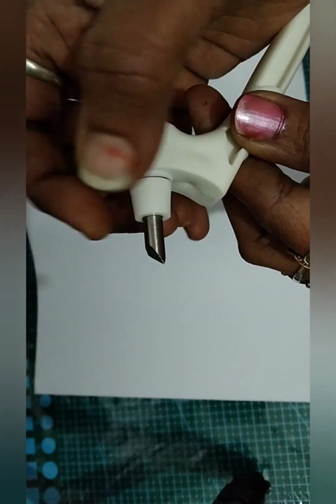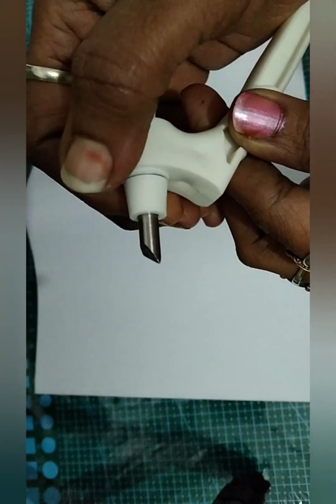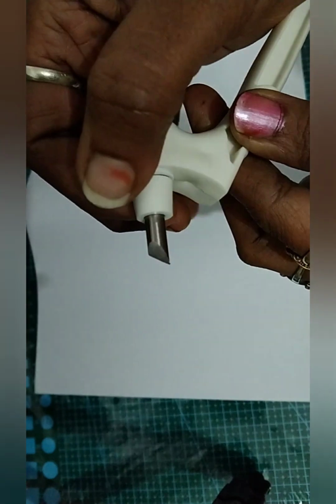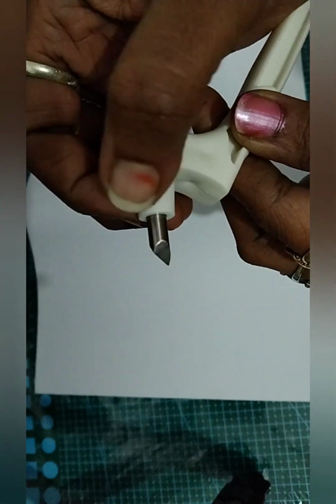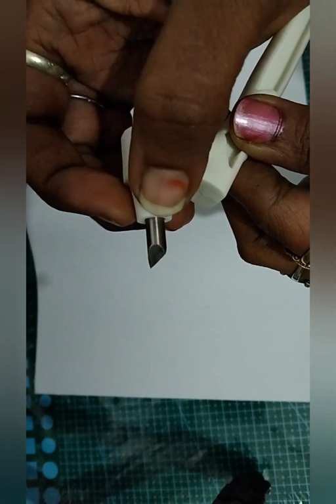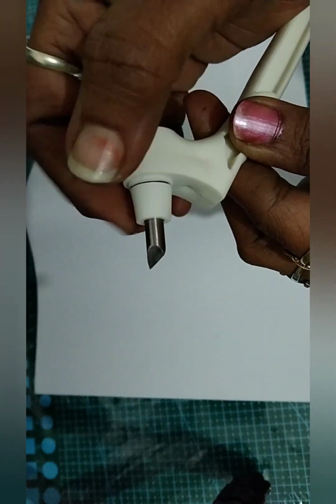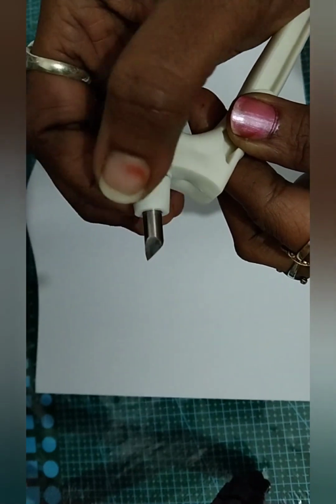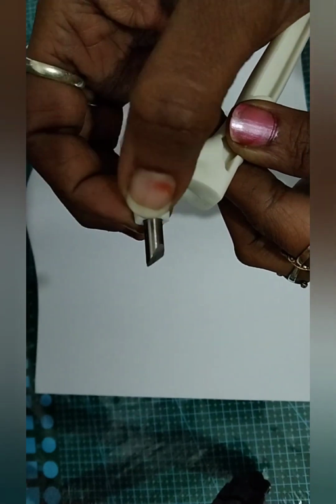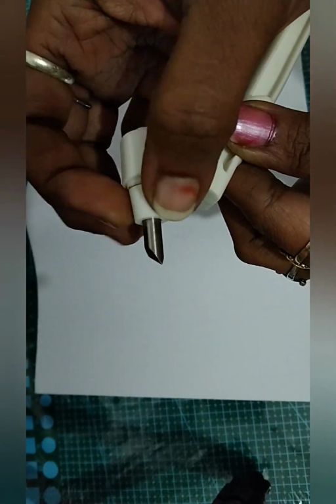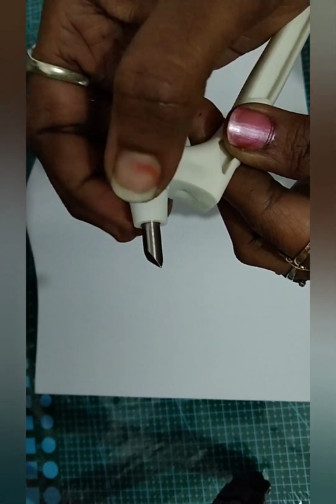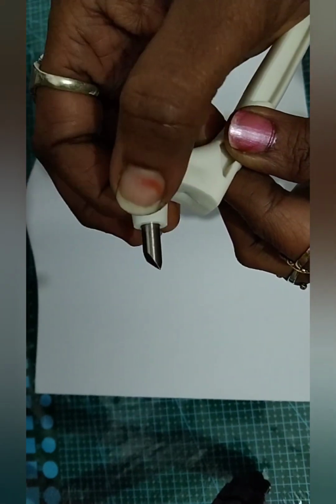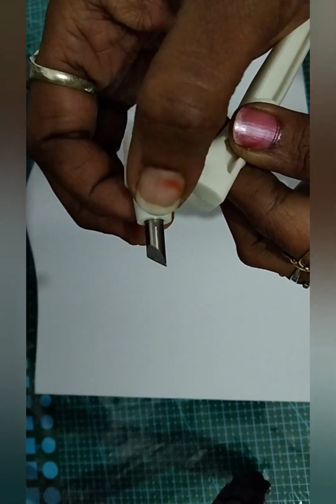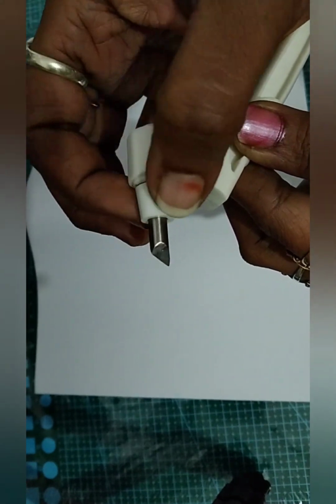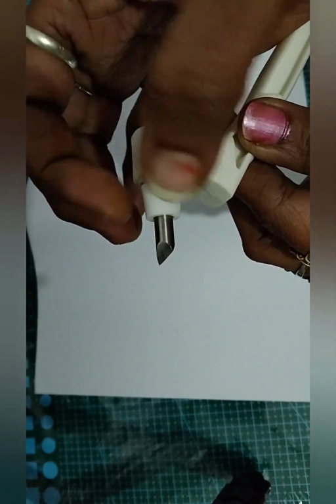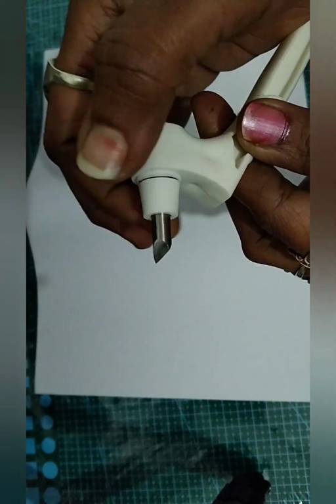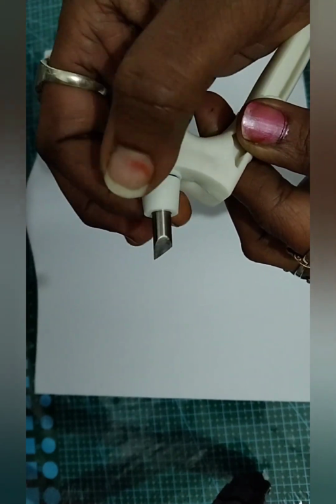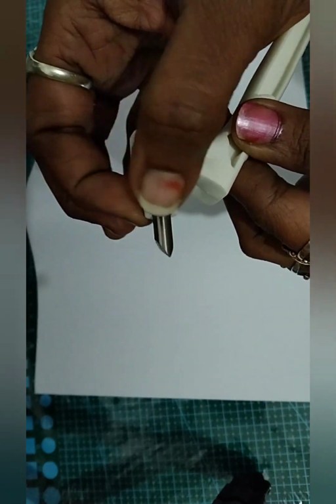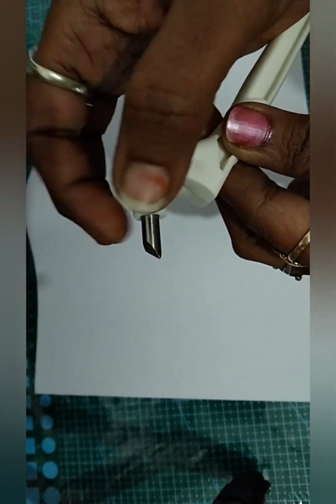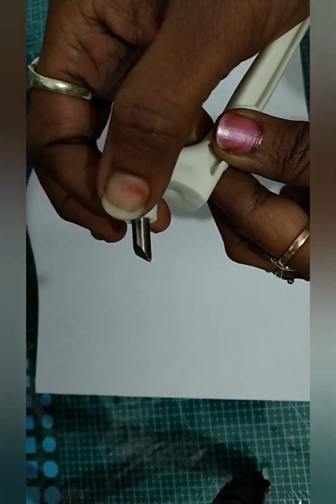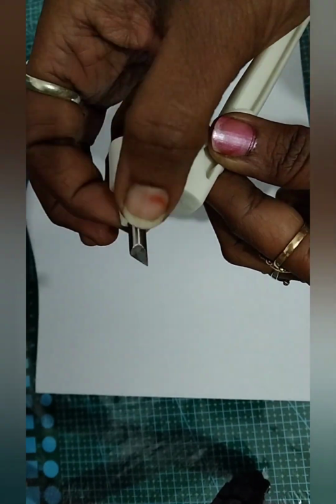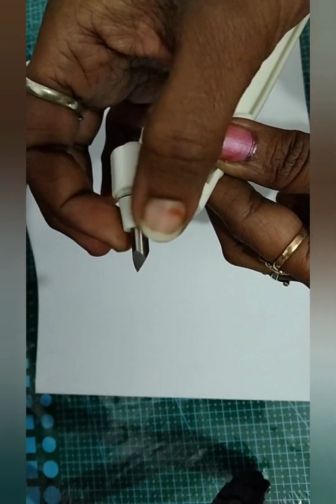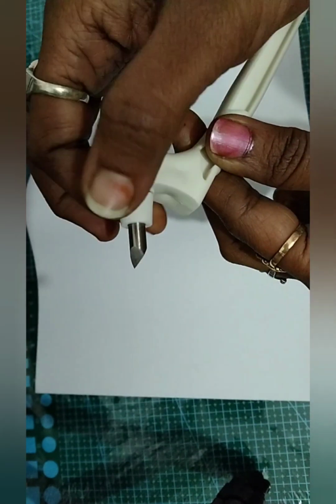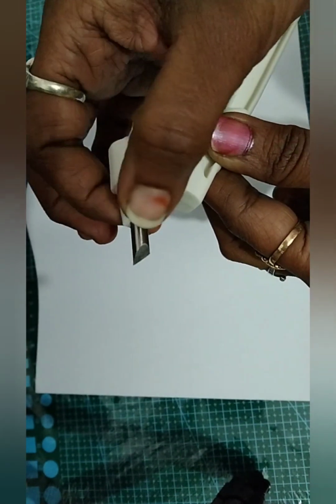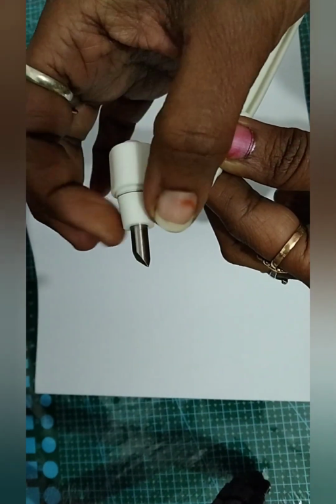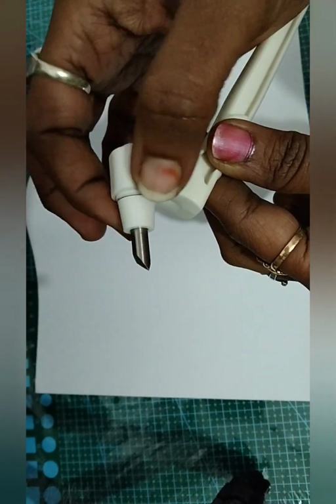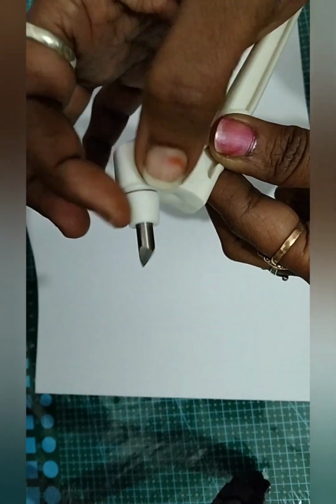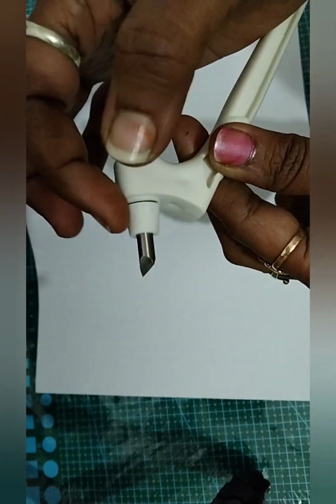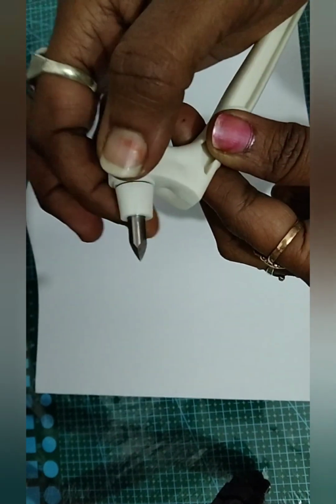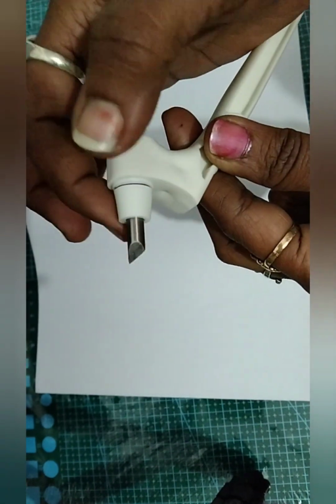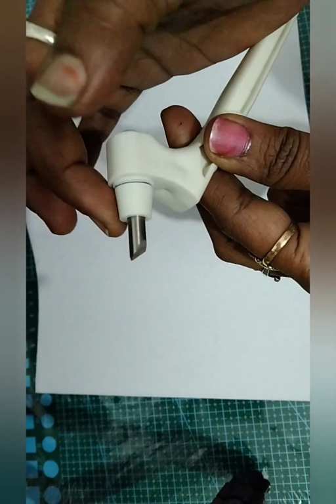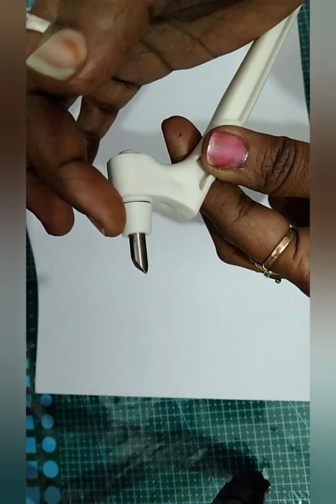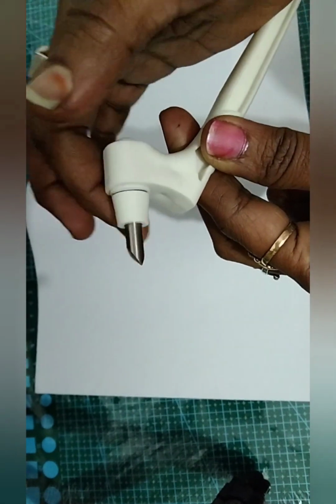You can shape it any way. This knife is very easy to use. You can cut easily.